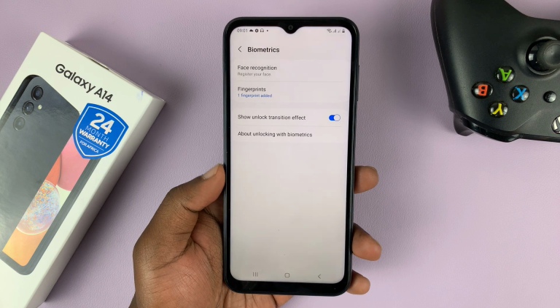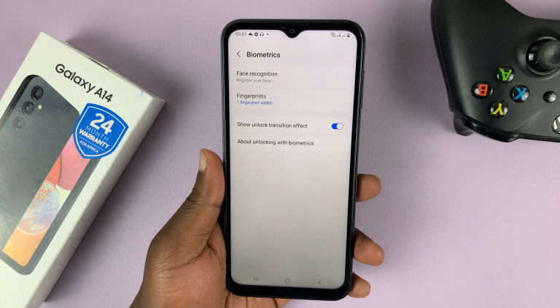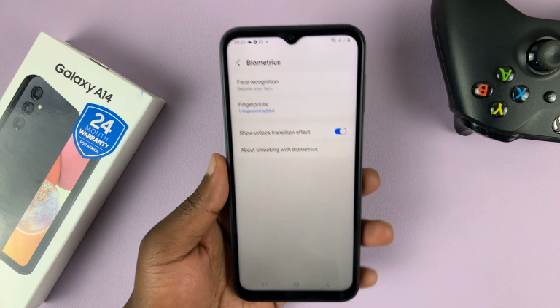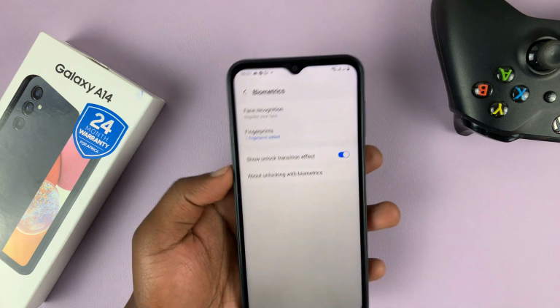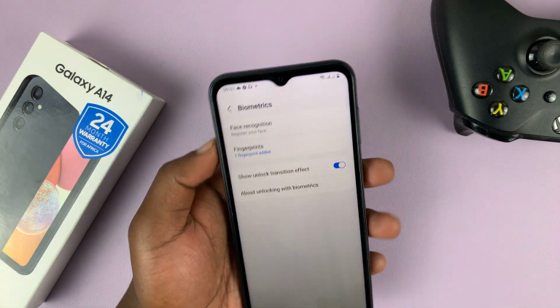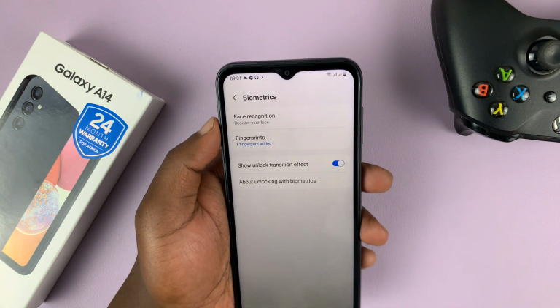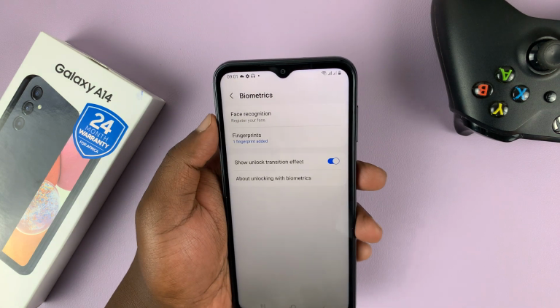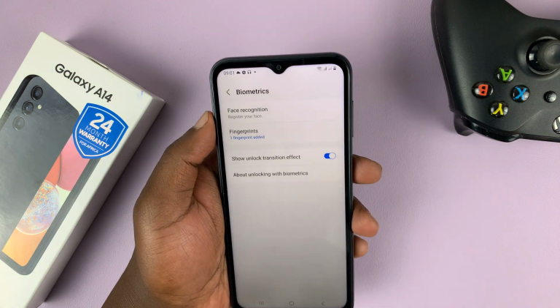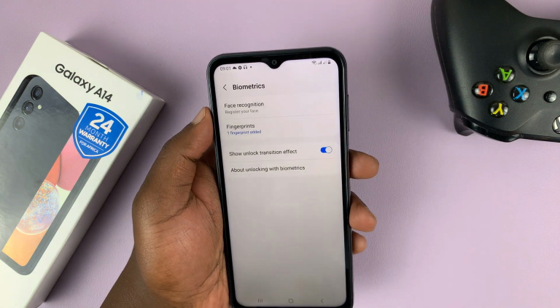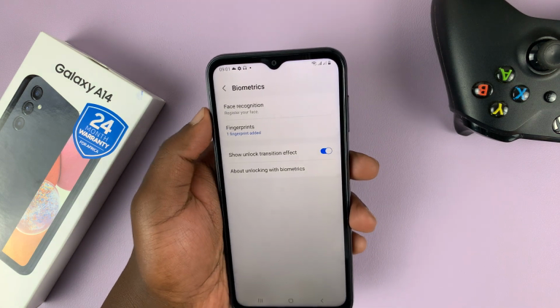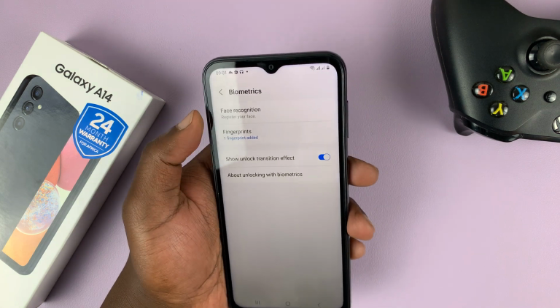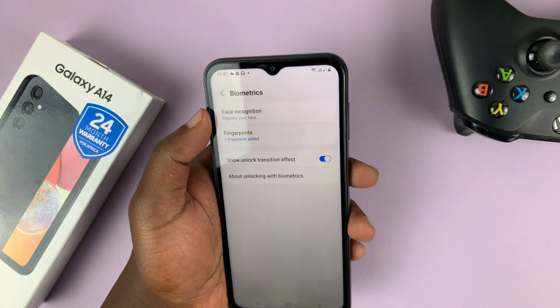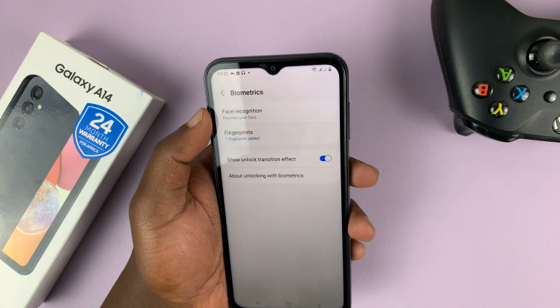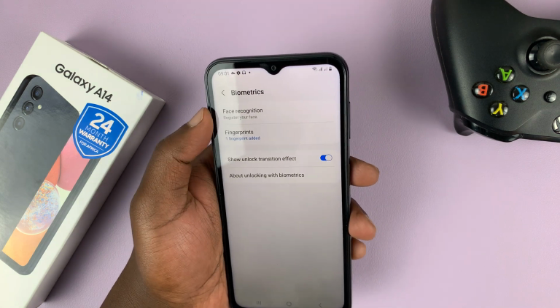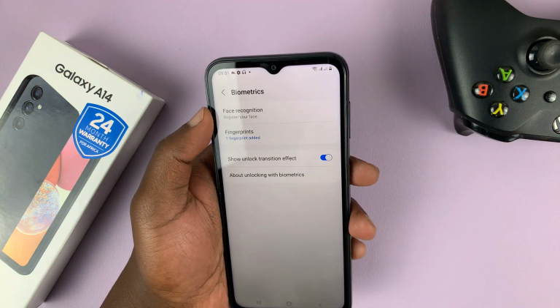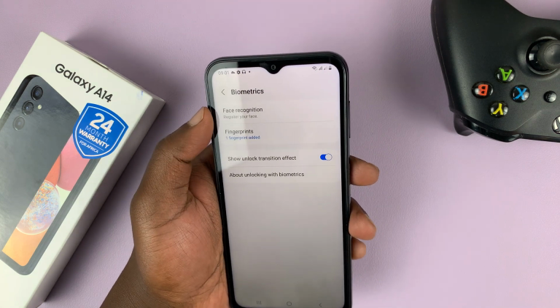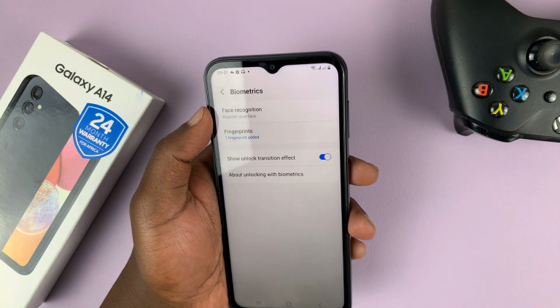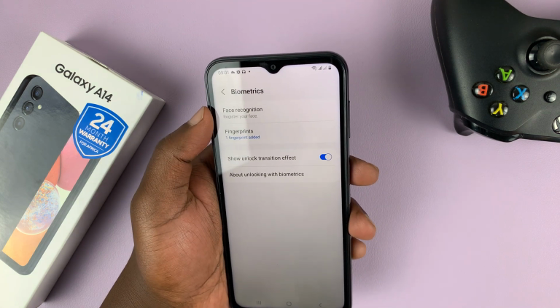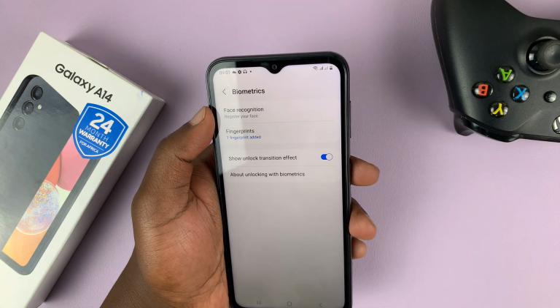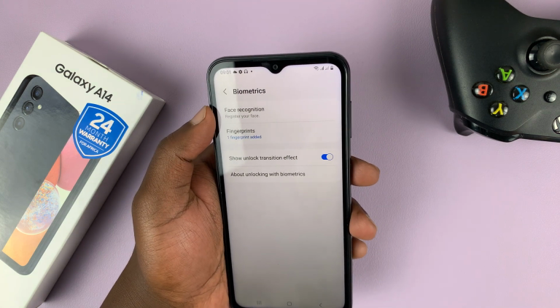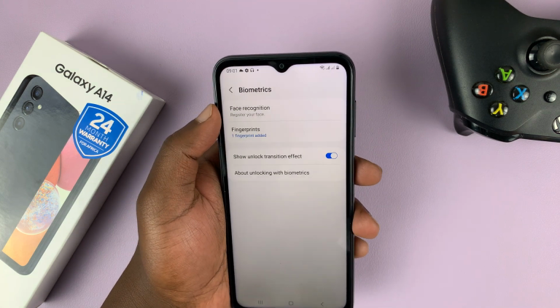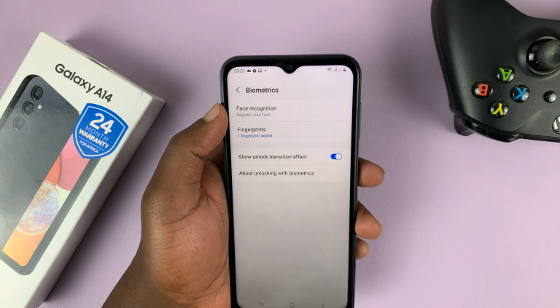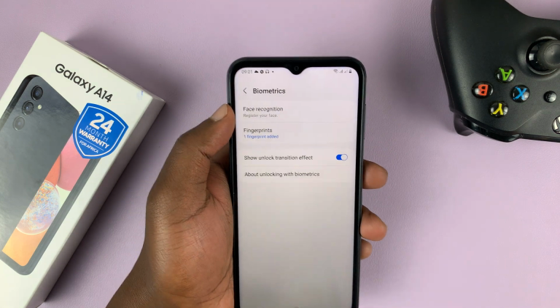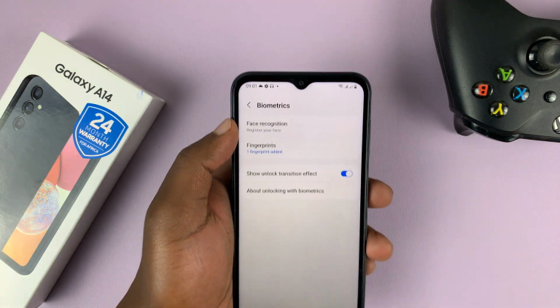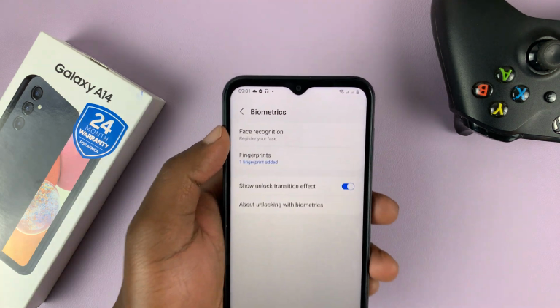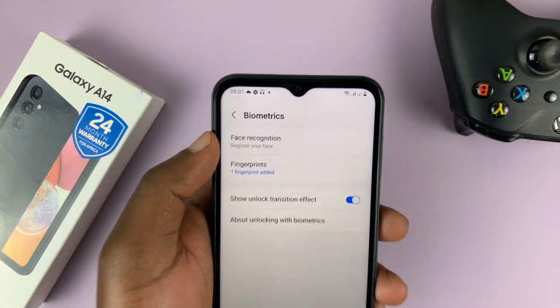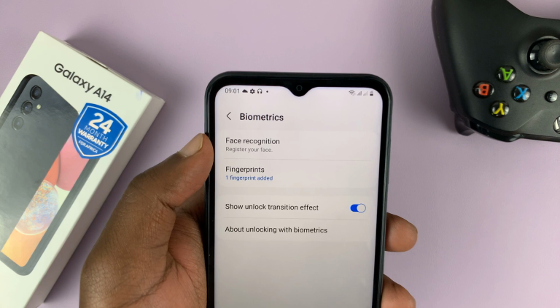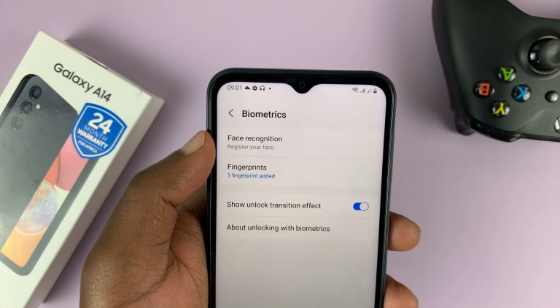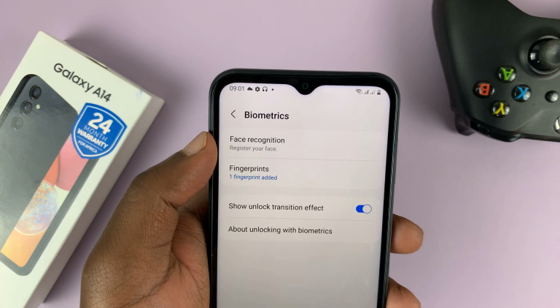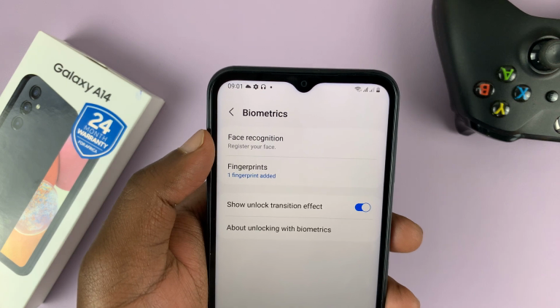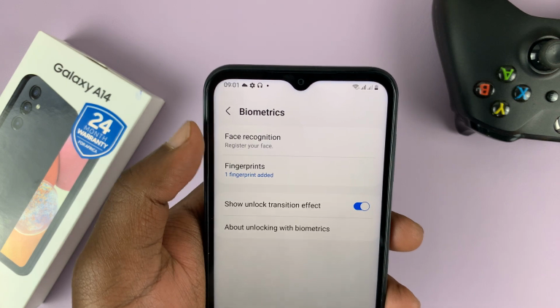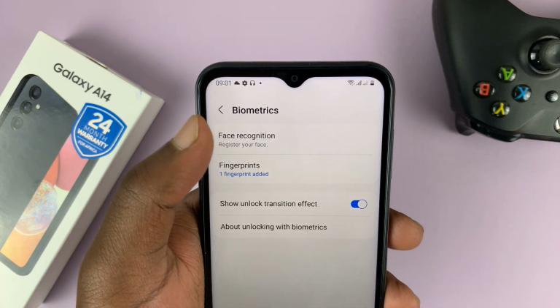Under Biometrics, you shall see Face Recognition. Go ahead and tap on that.